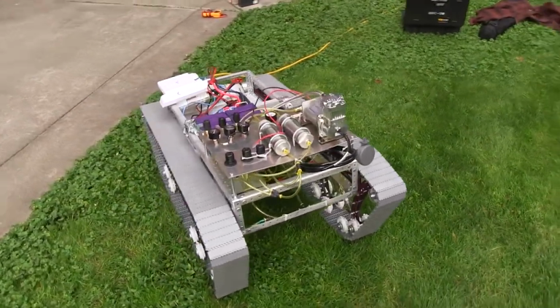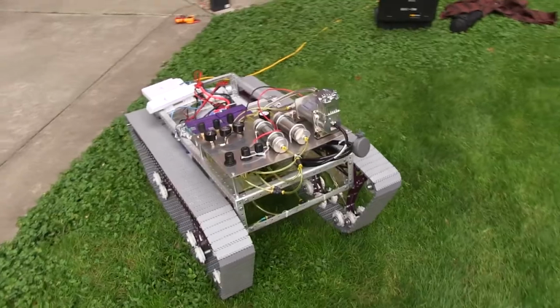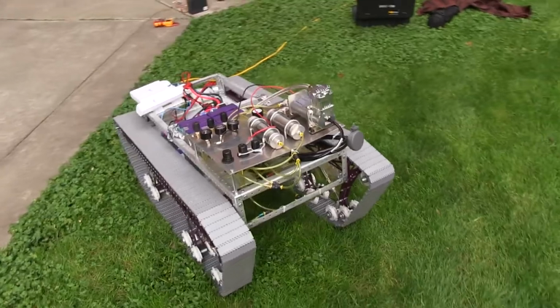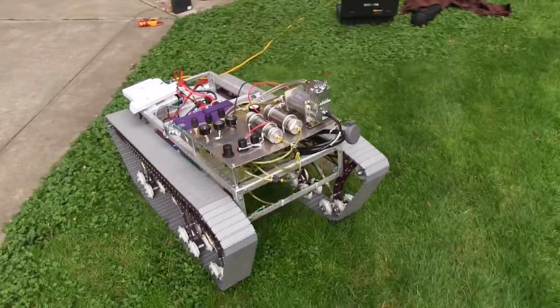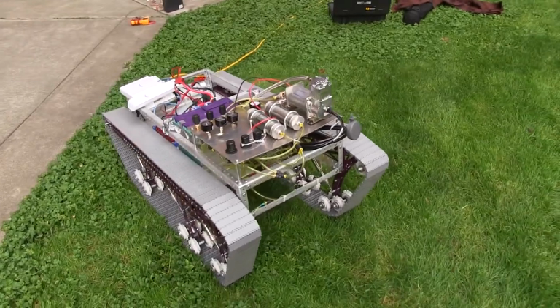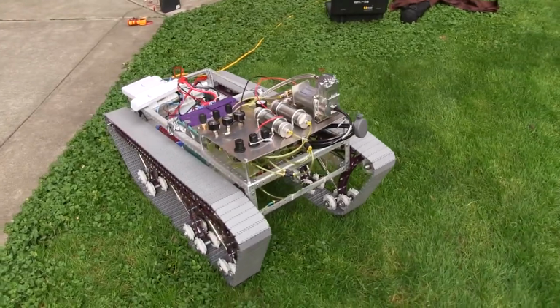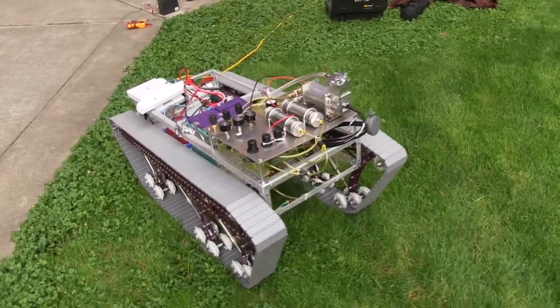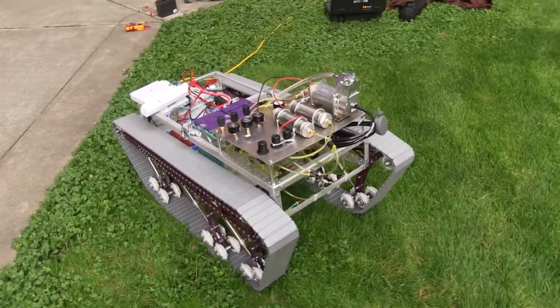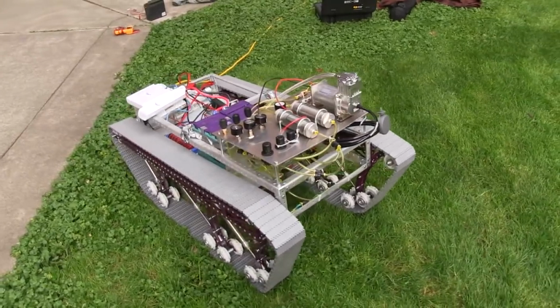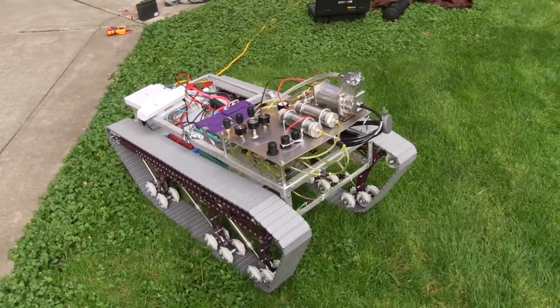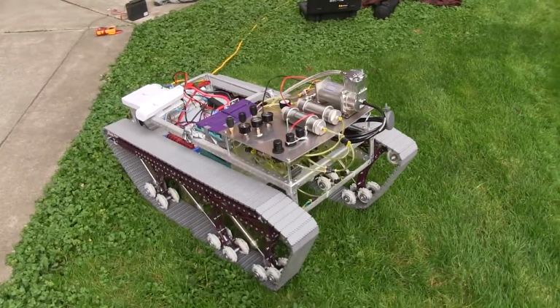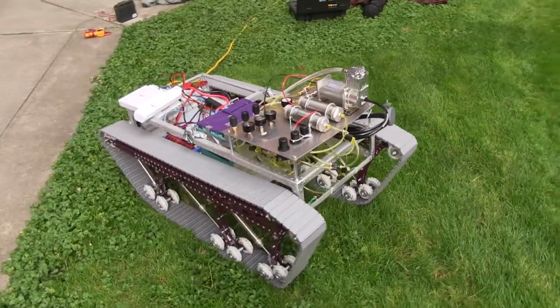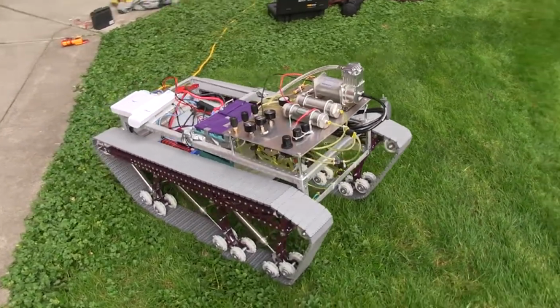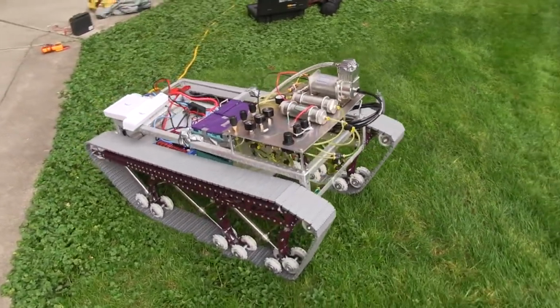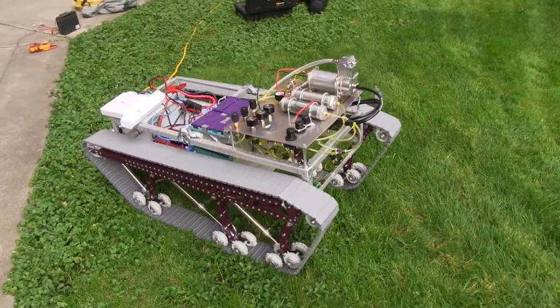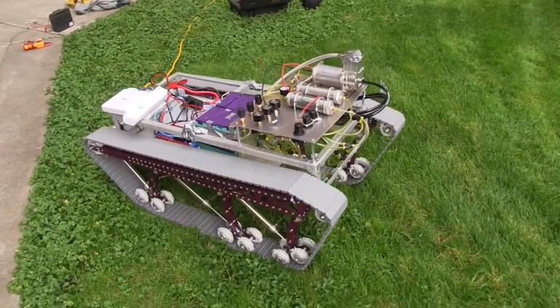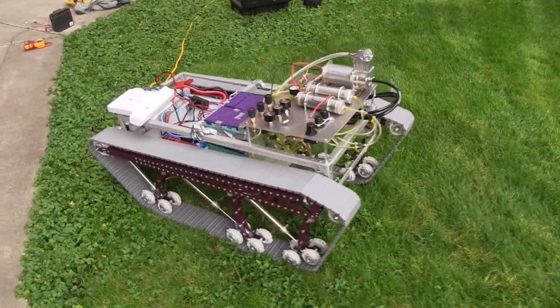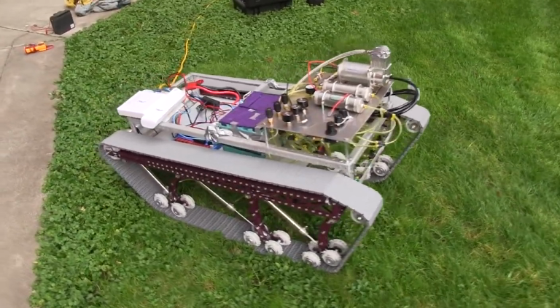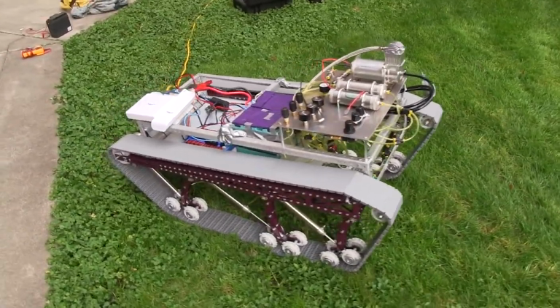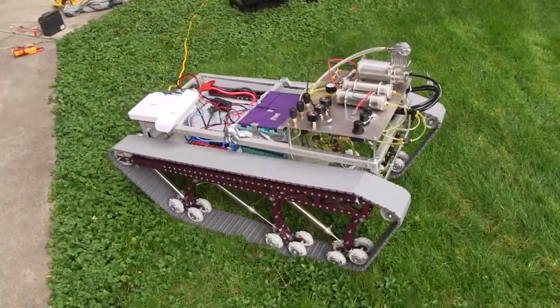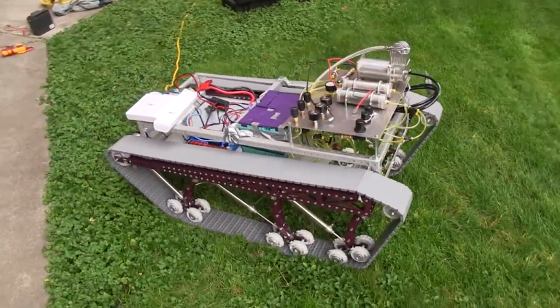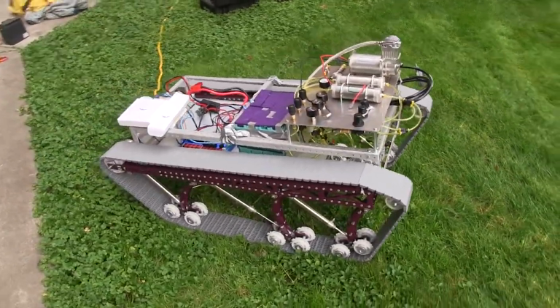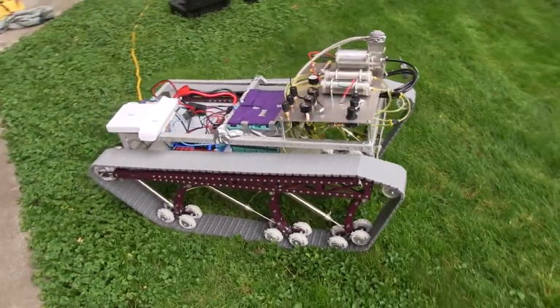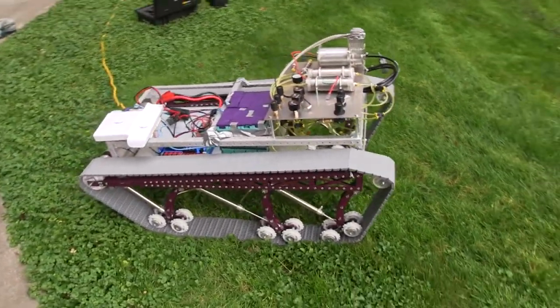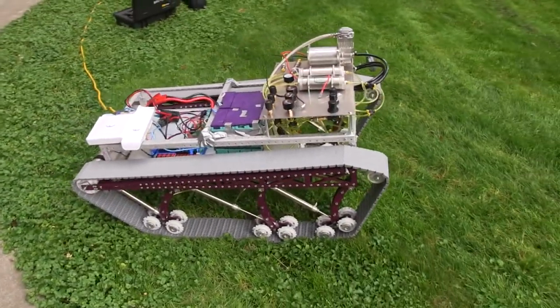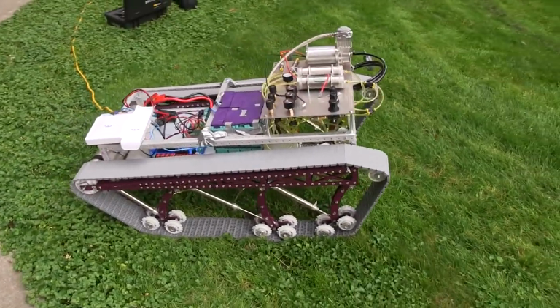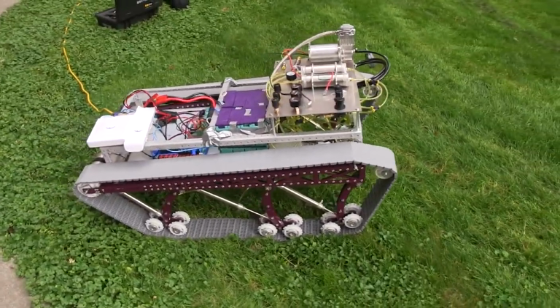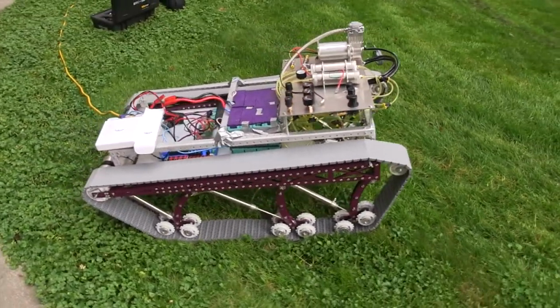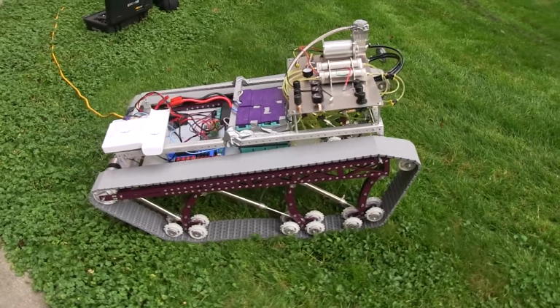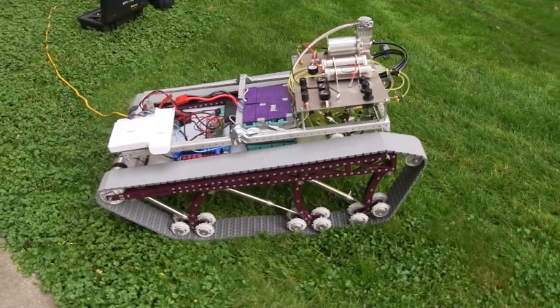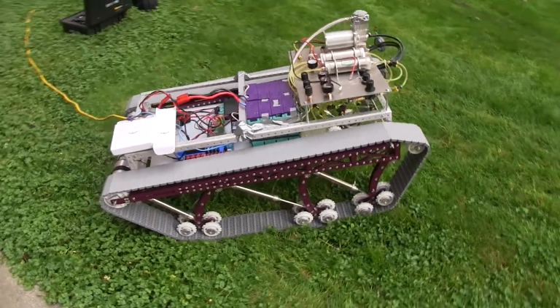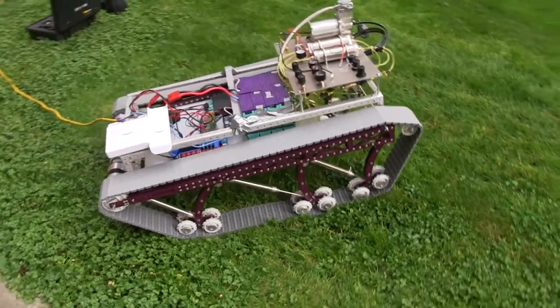As for the suspension system, we are implementing an easily adjustable pneumatic system for smooth operation over varied surfaces.